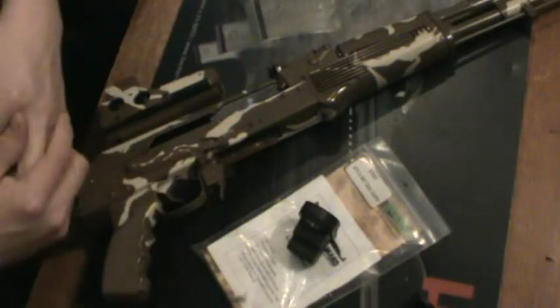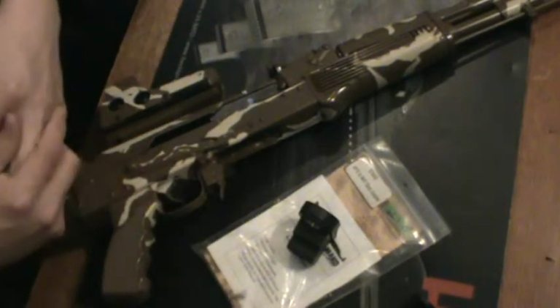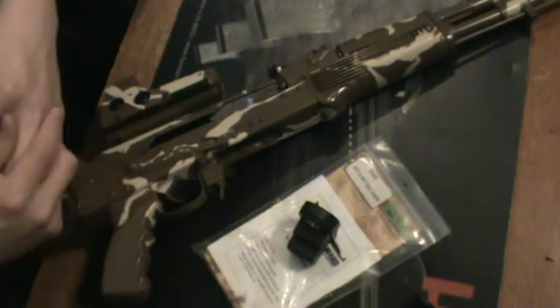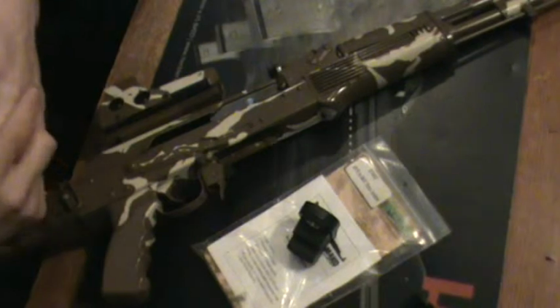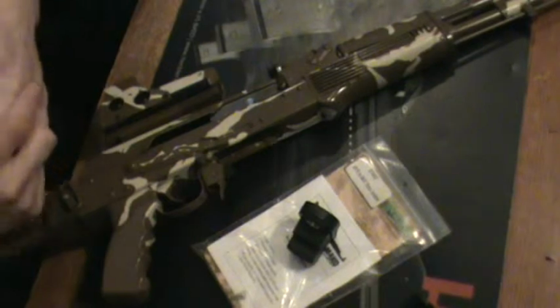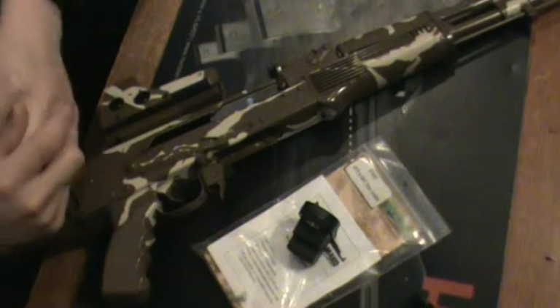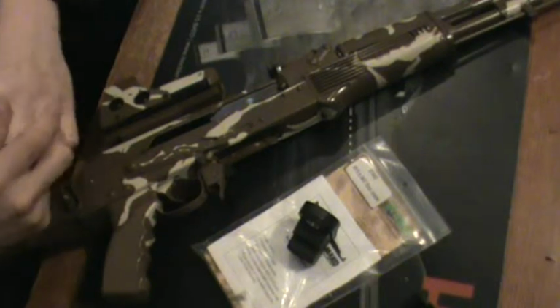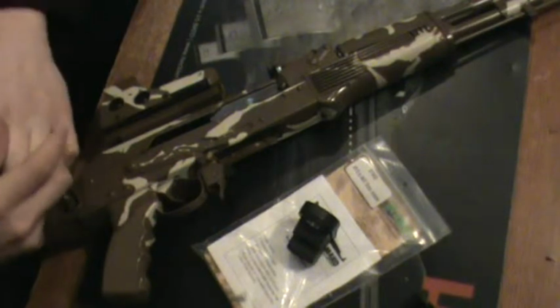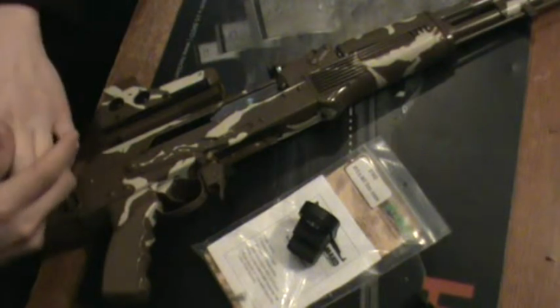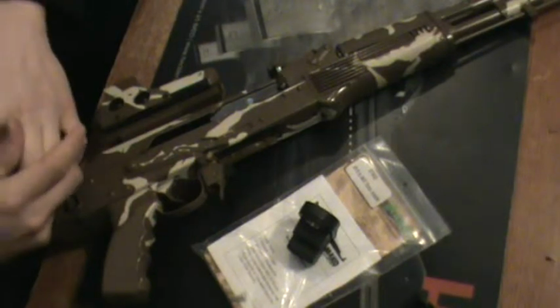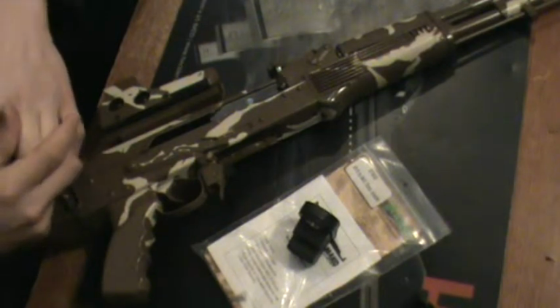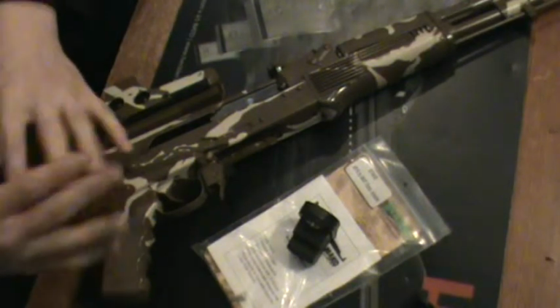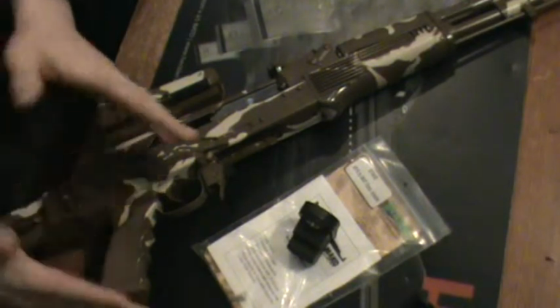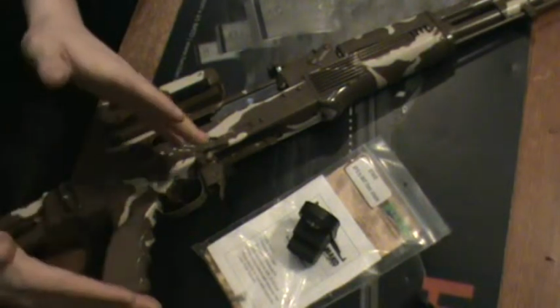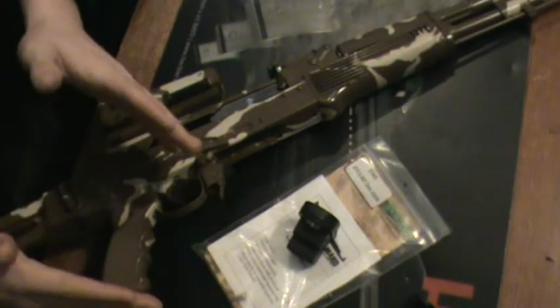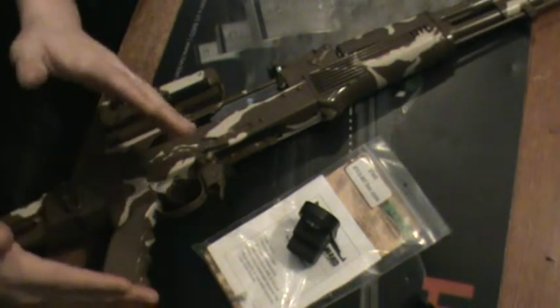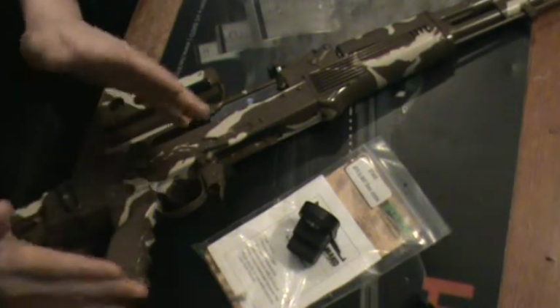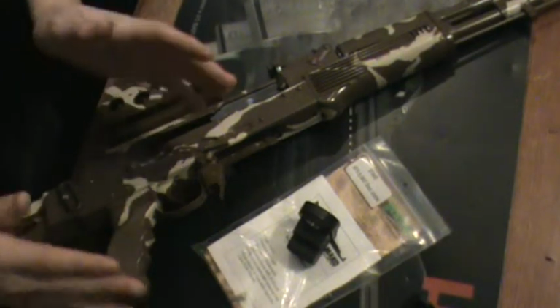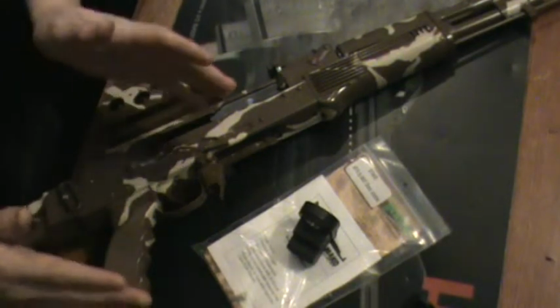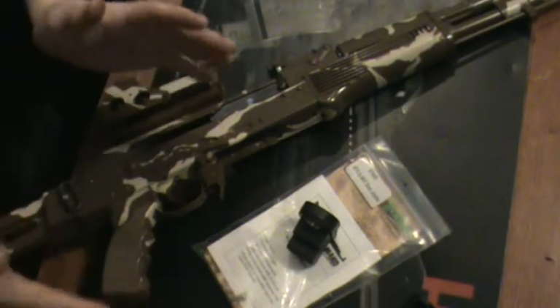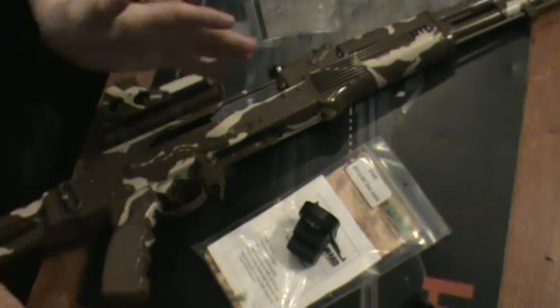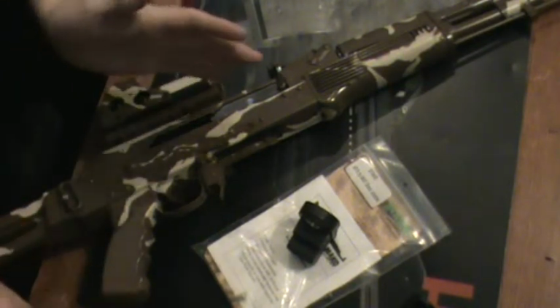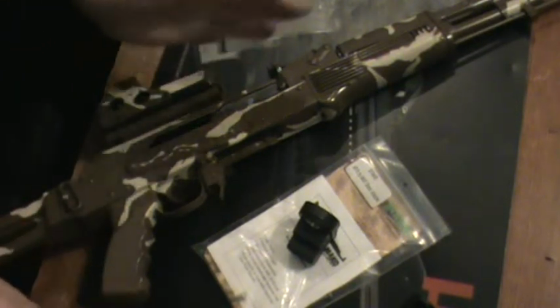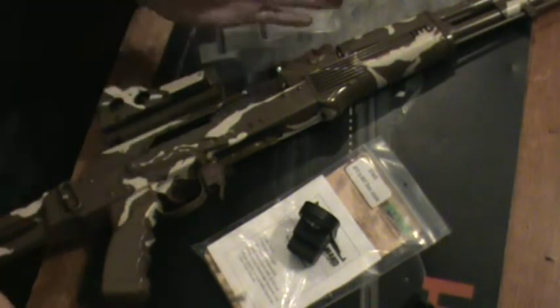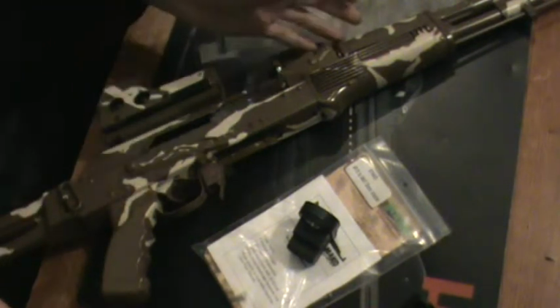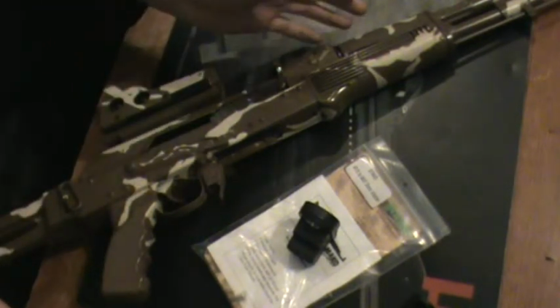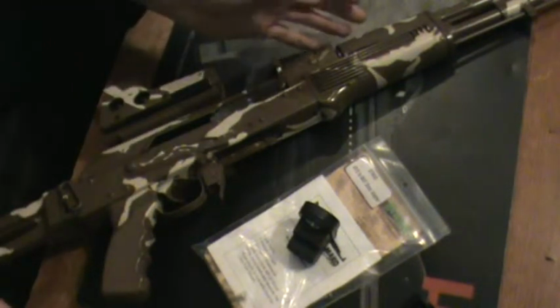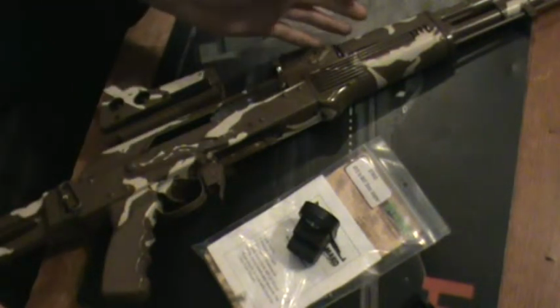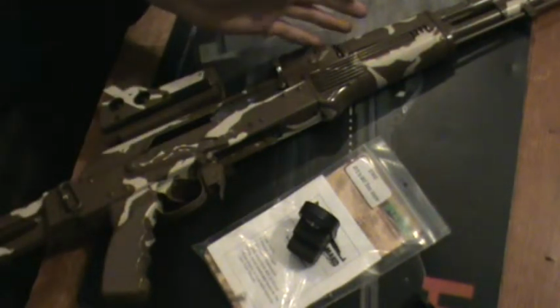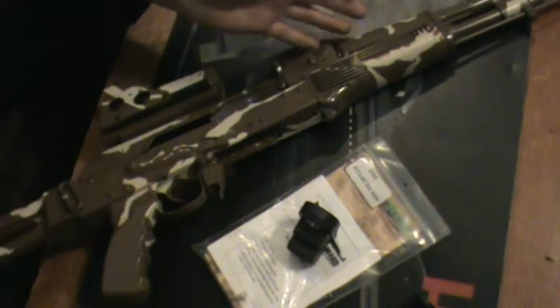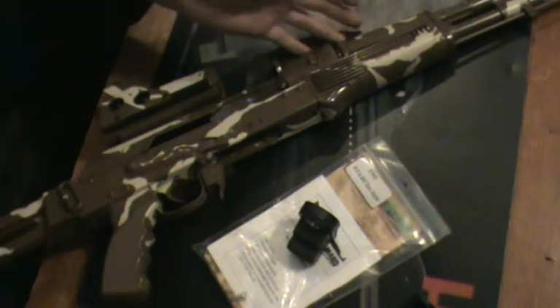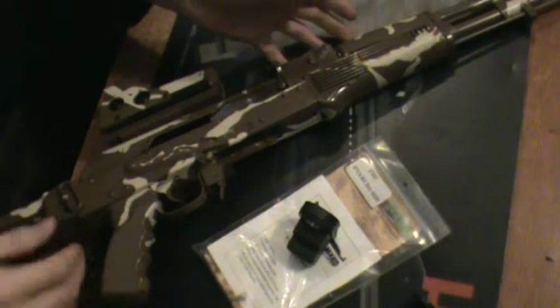The Tapco T6 is the easiest way to go — it's way cheaper and more reasonable.